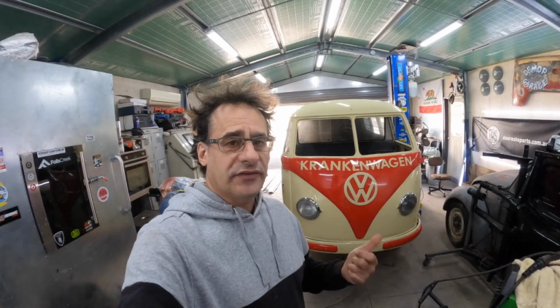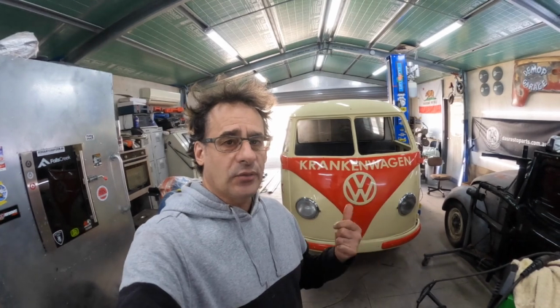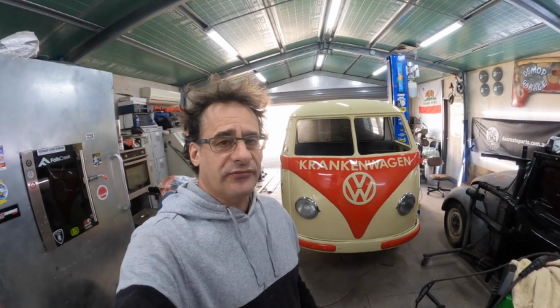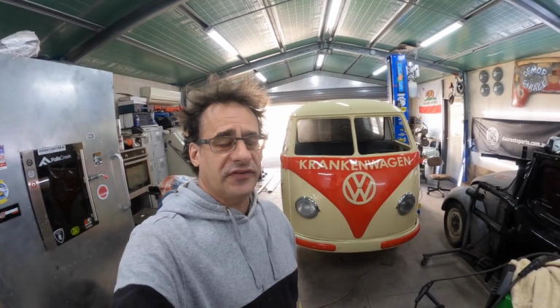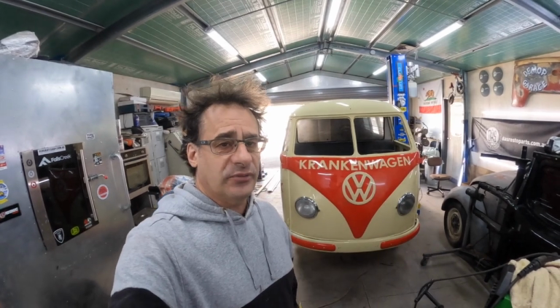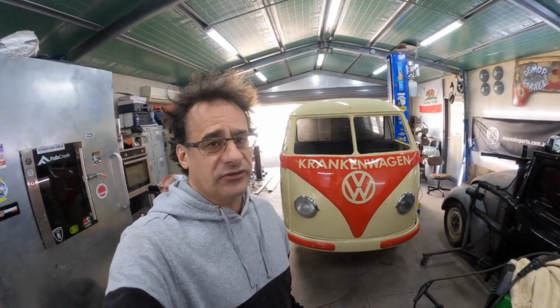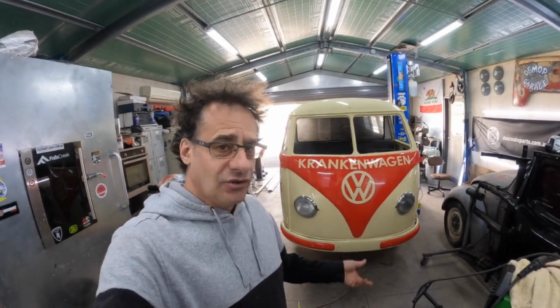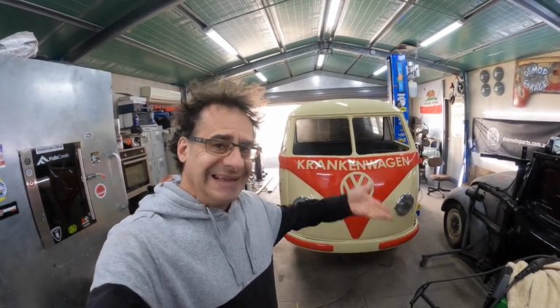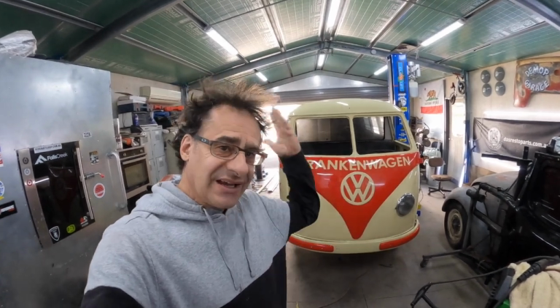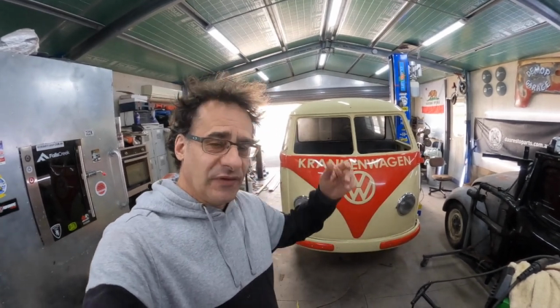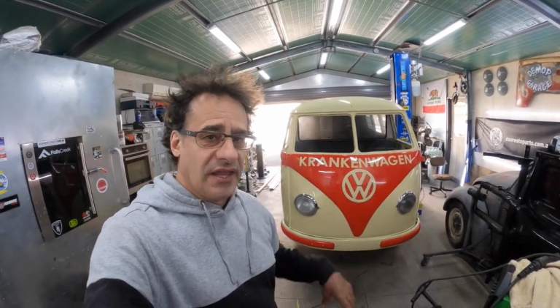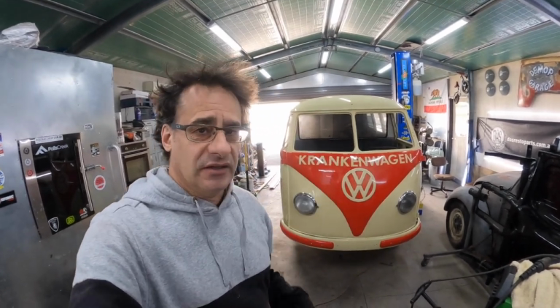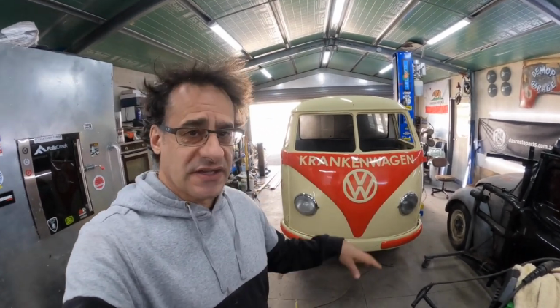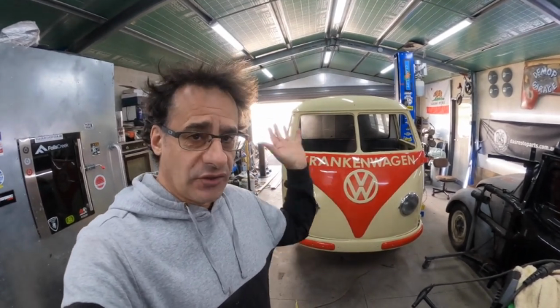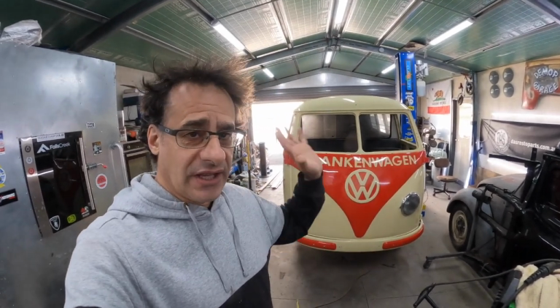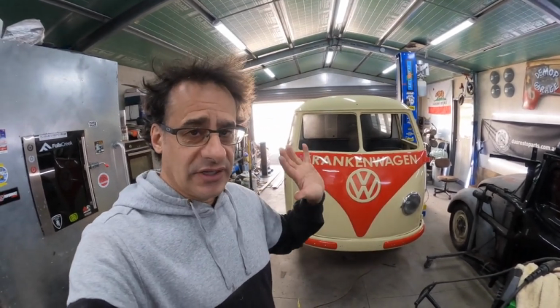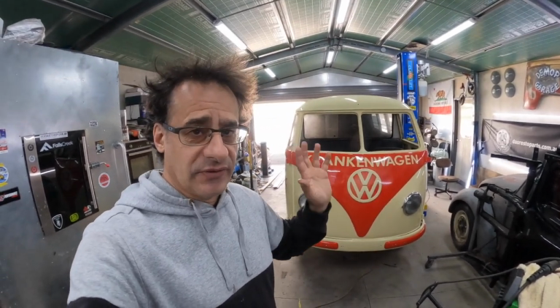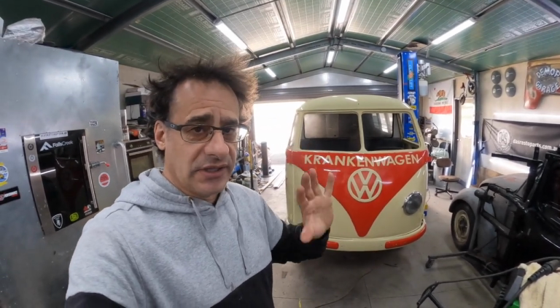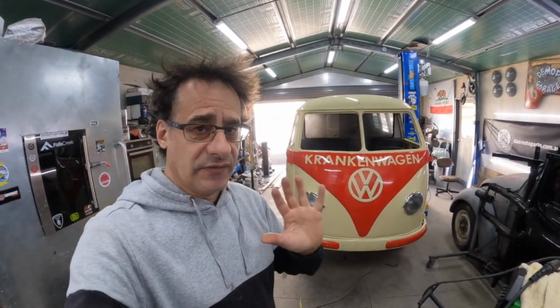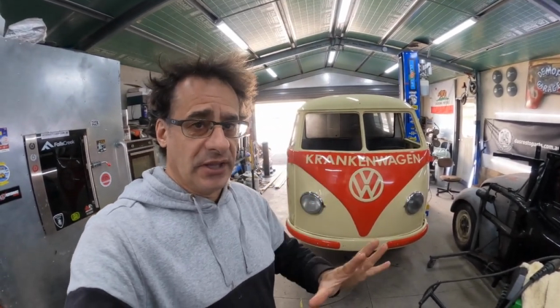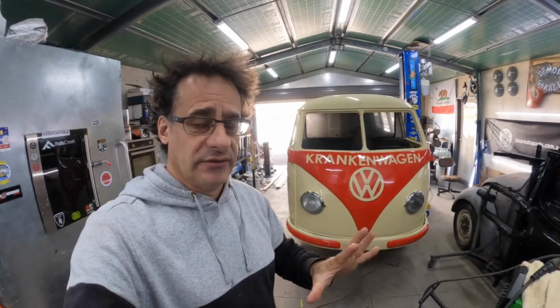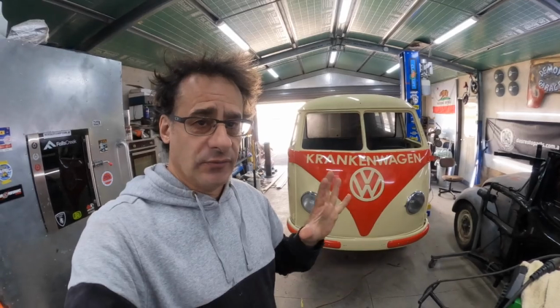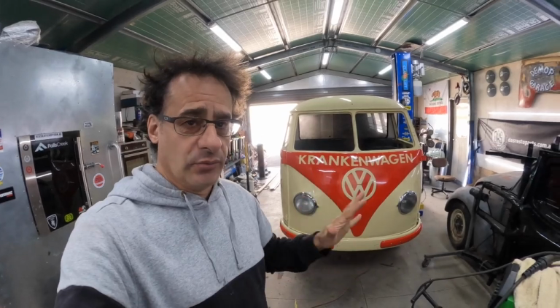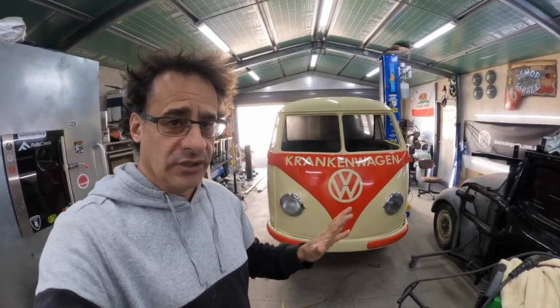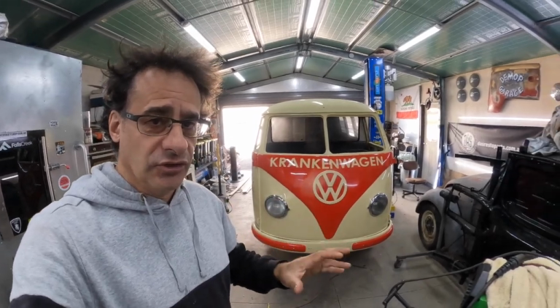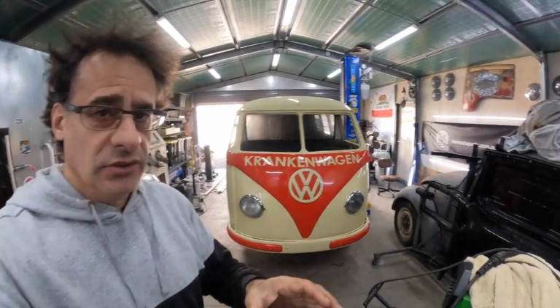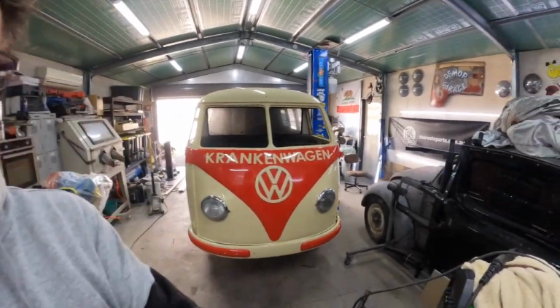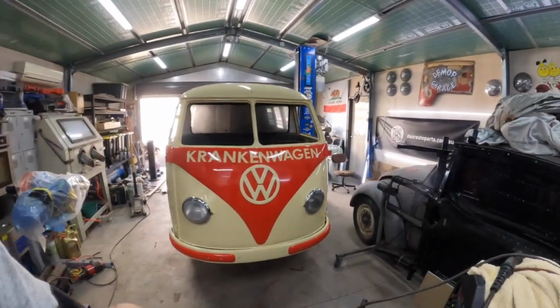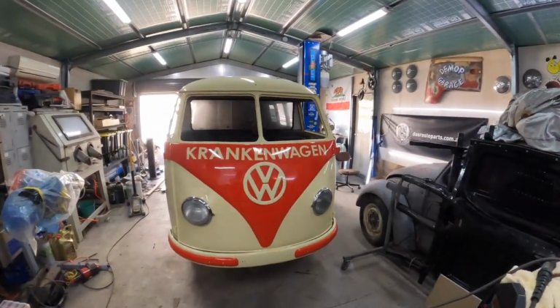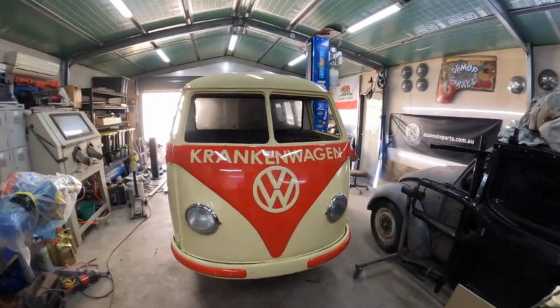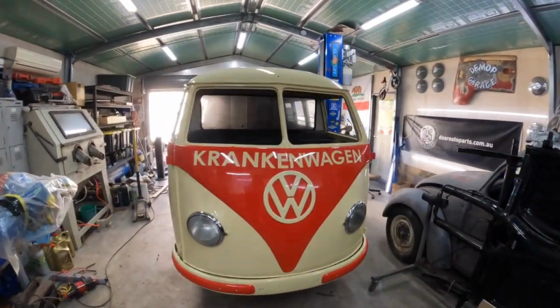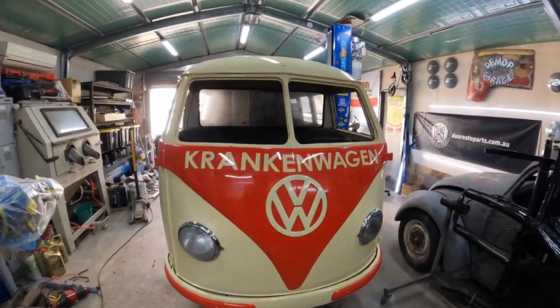One of the first things we're going to do is get it up in the air, have a look at the underneath, and get a bit of a plan of what we're going to do.